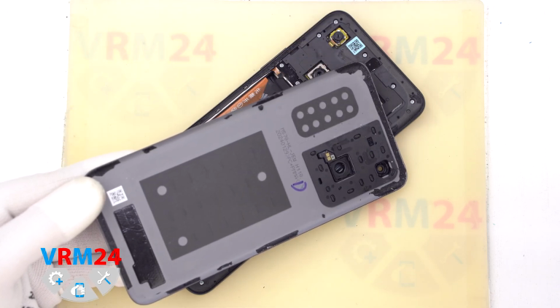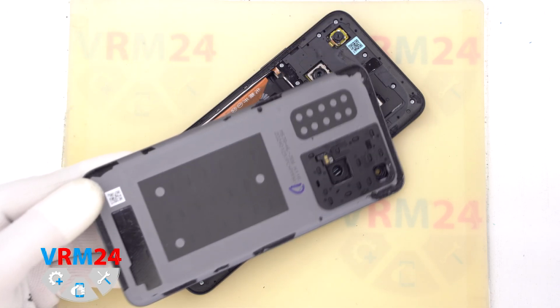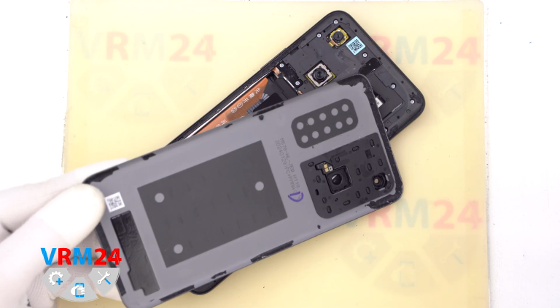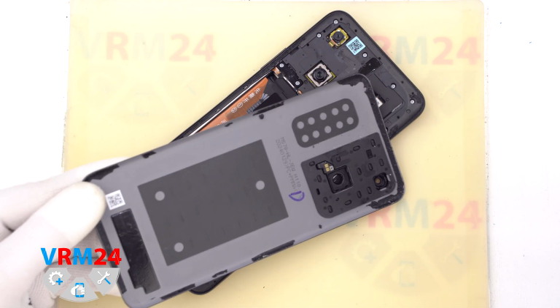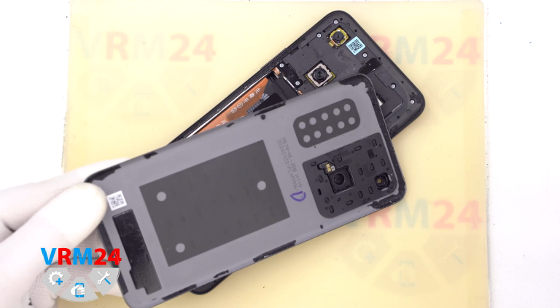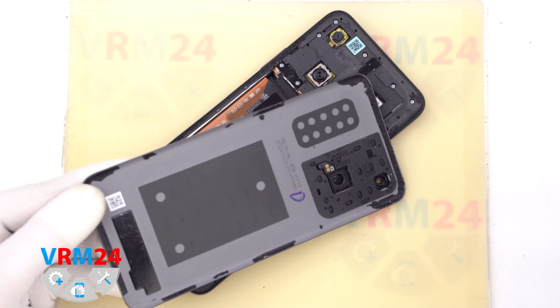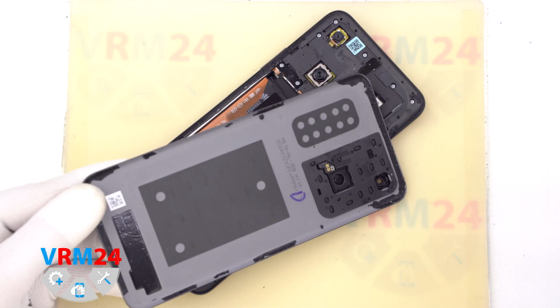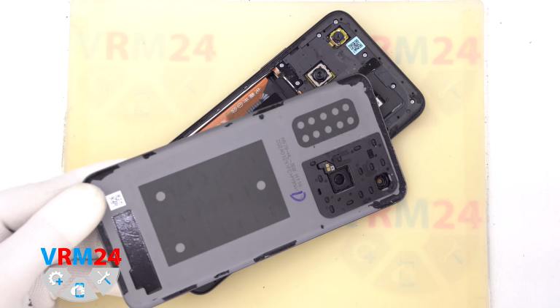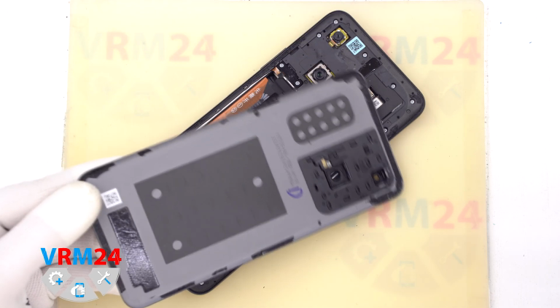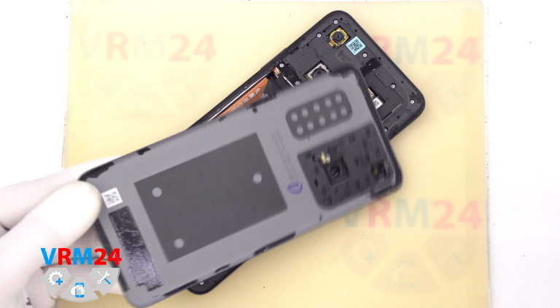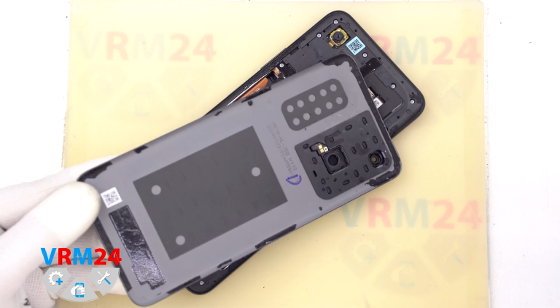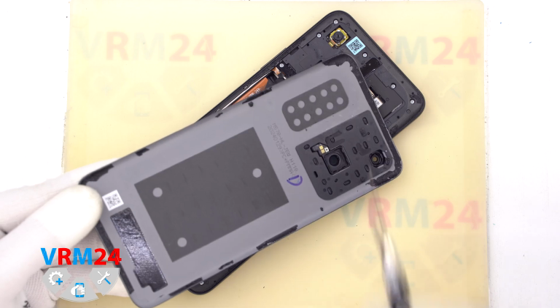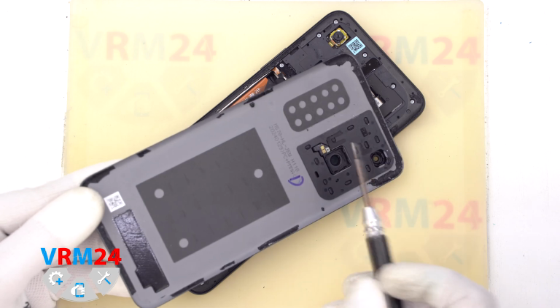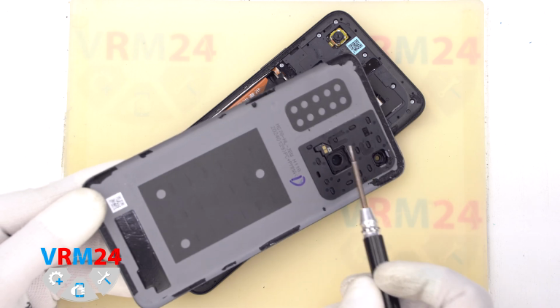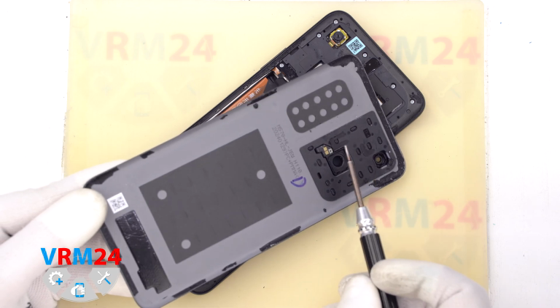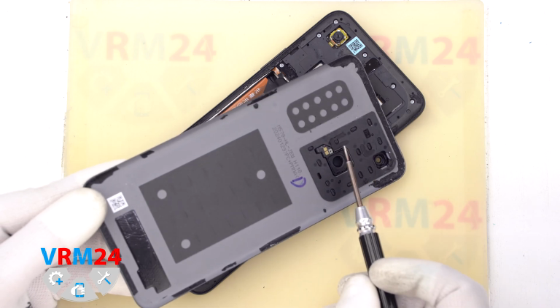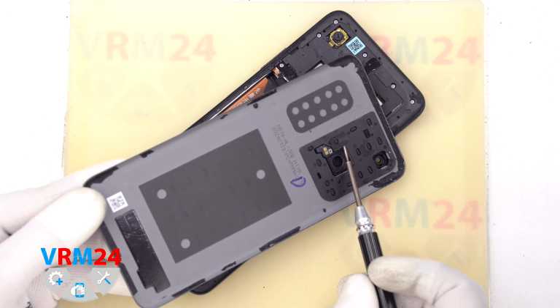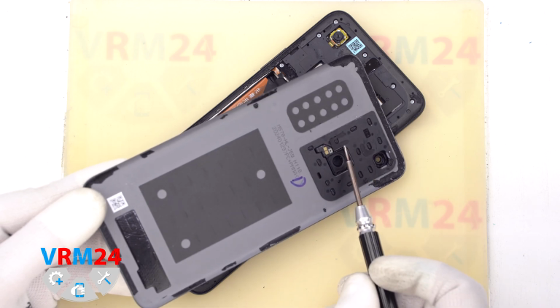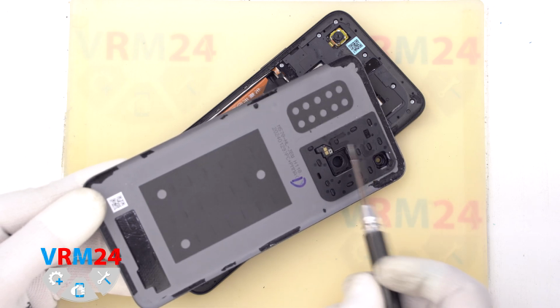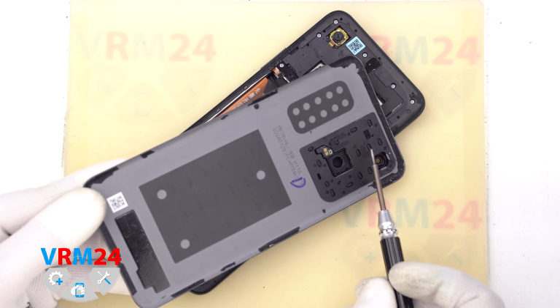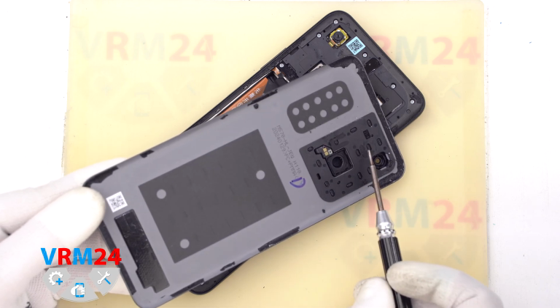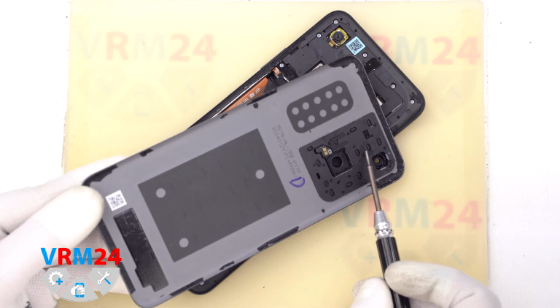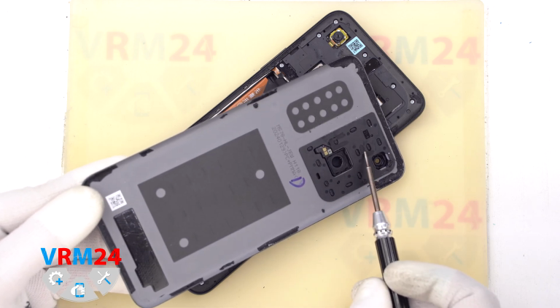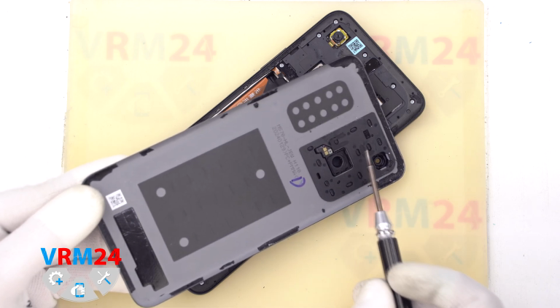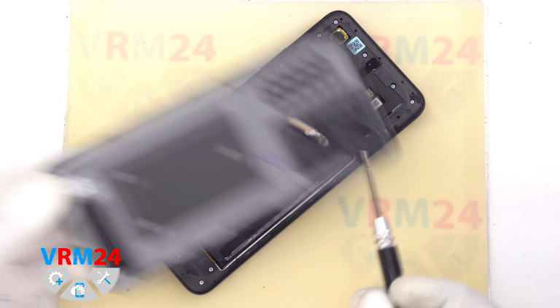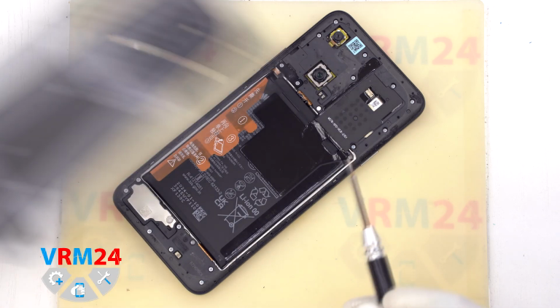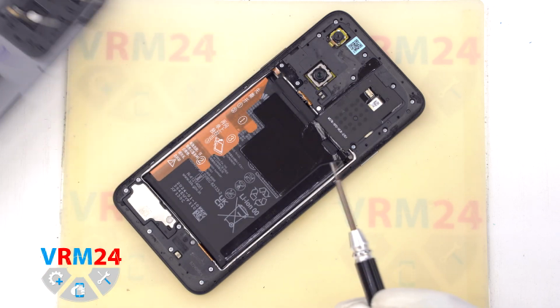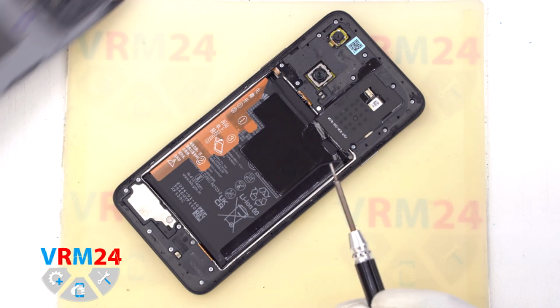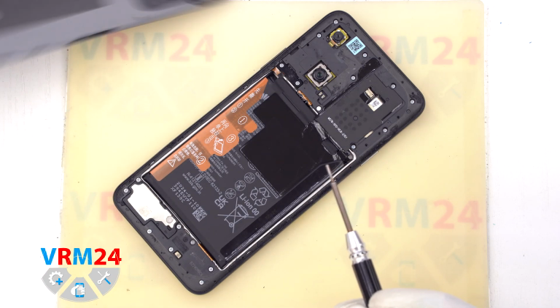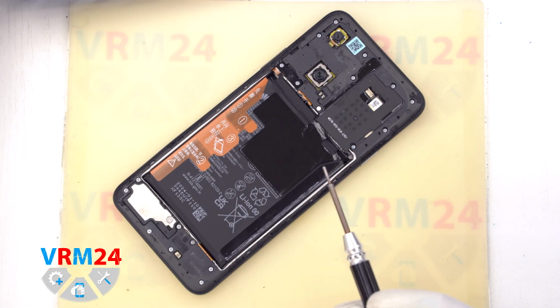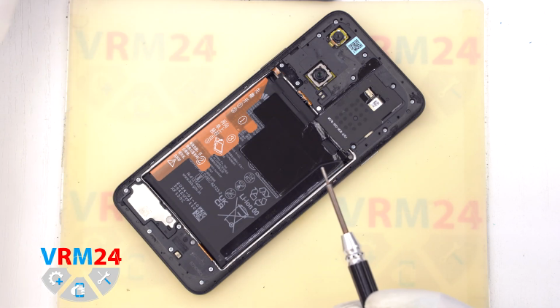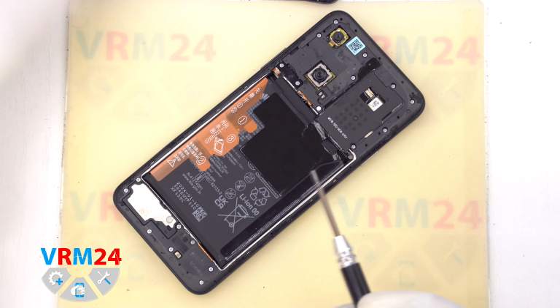We finally manage to detach the back cover. Please note where the adhesive is located.